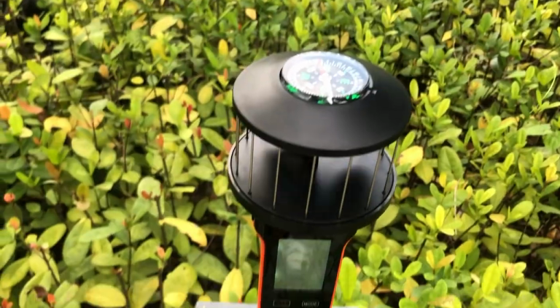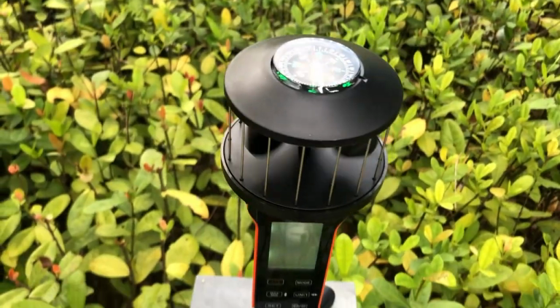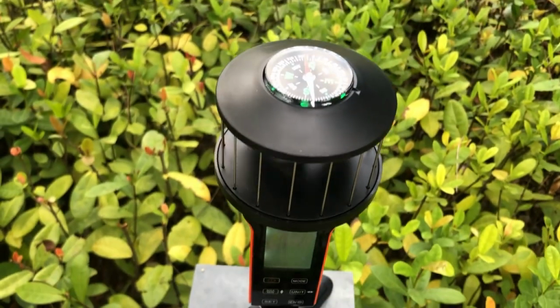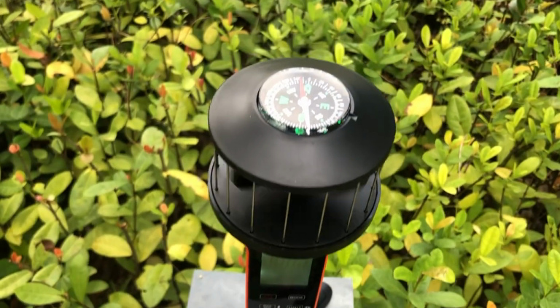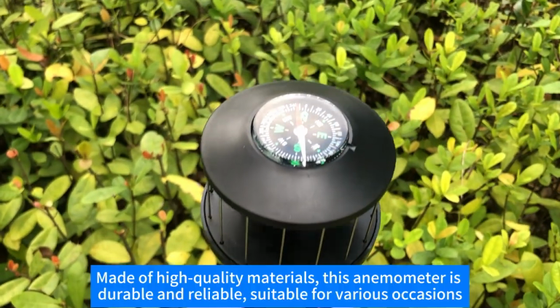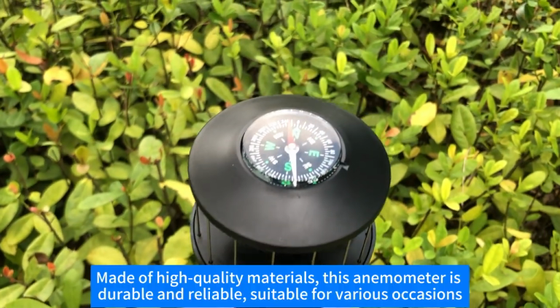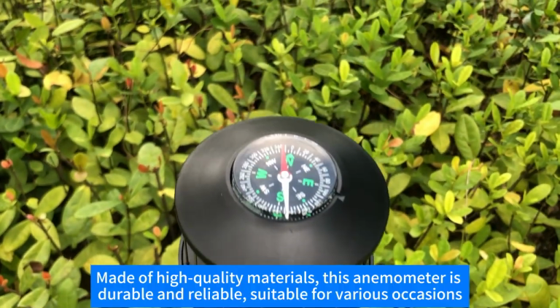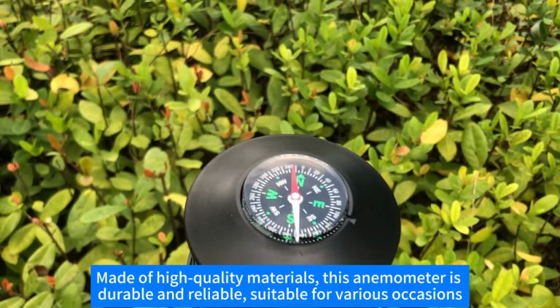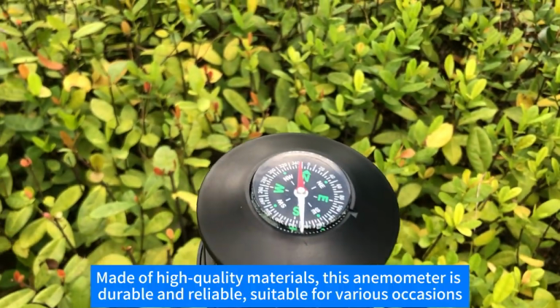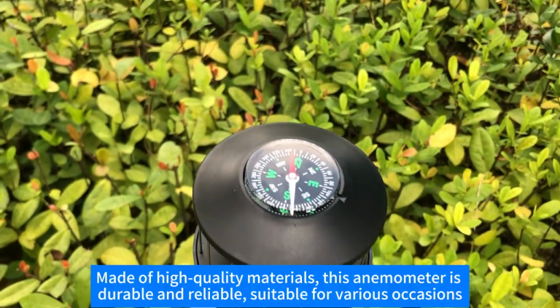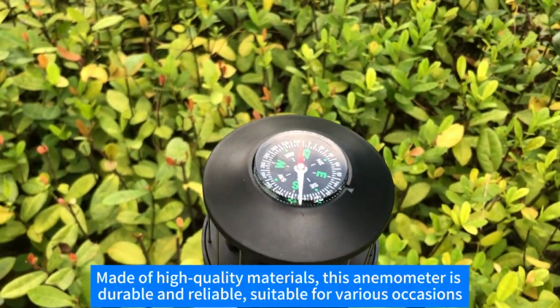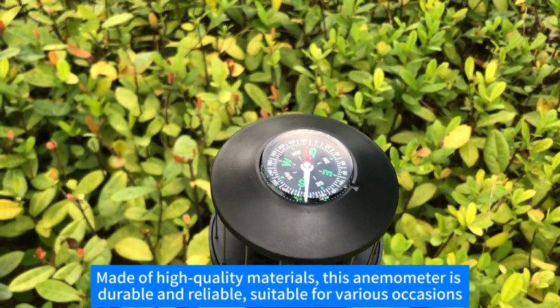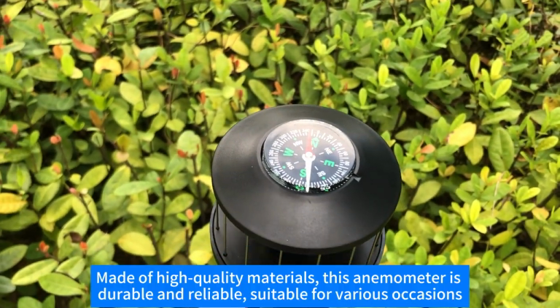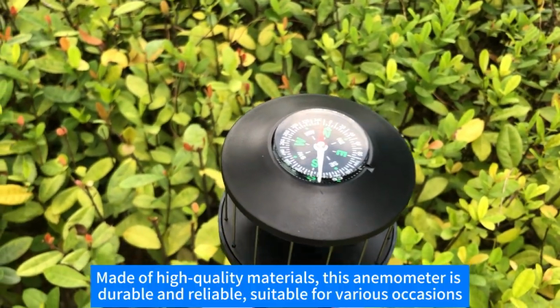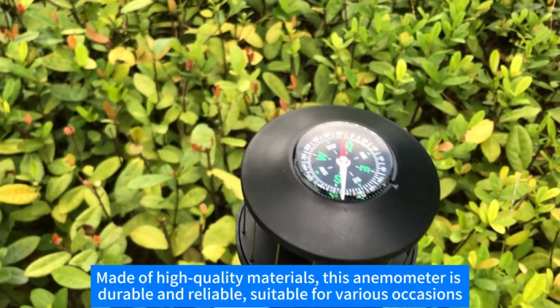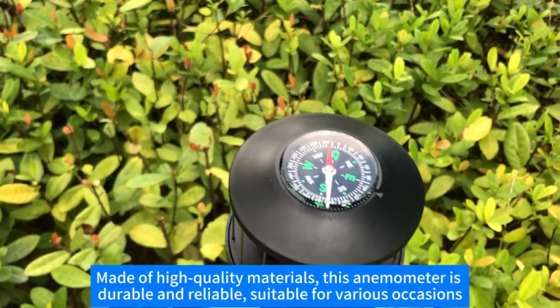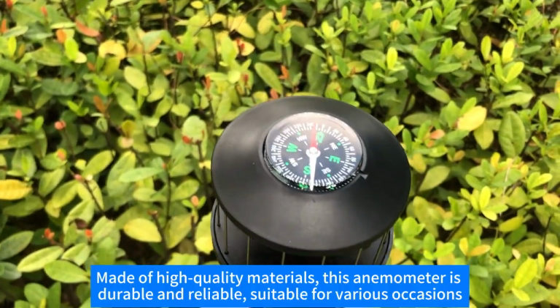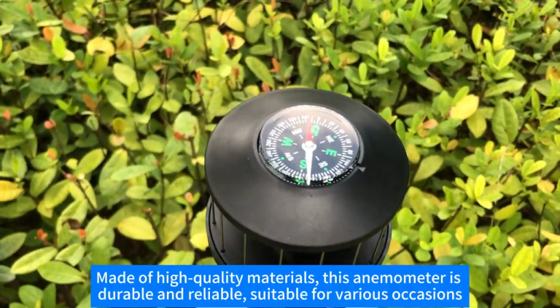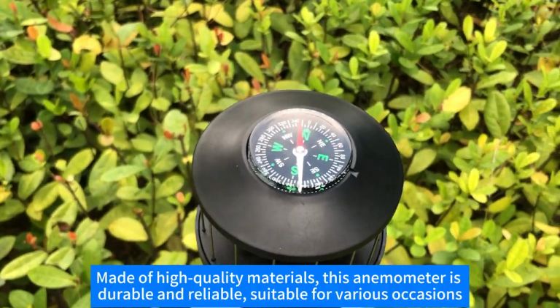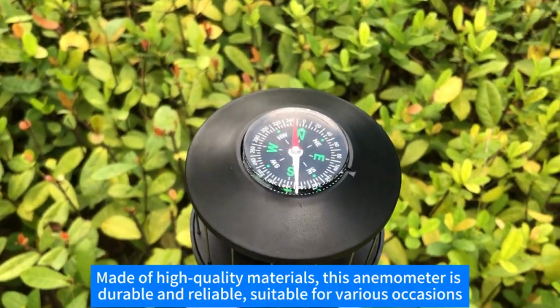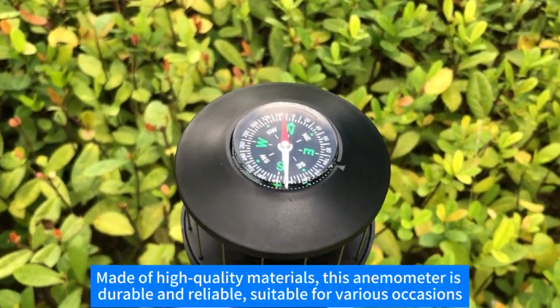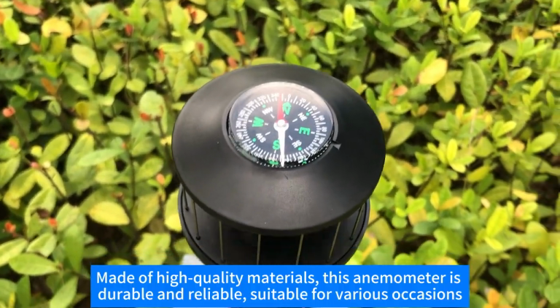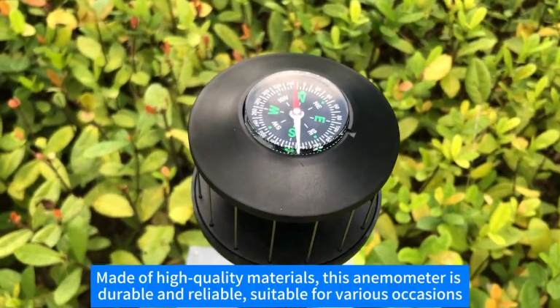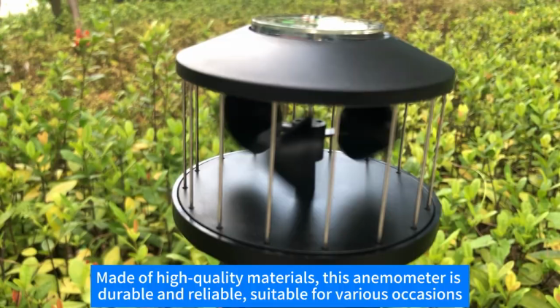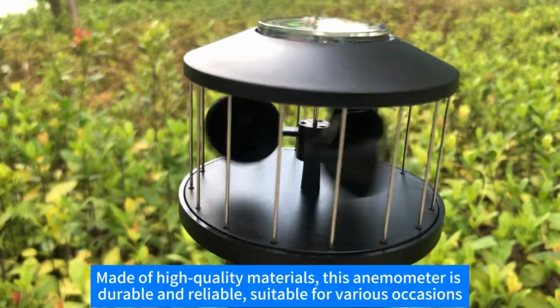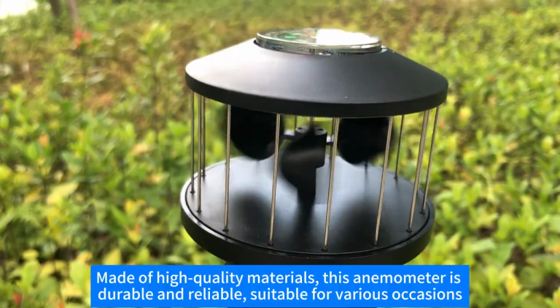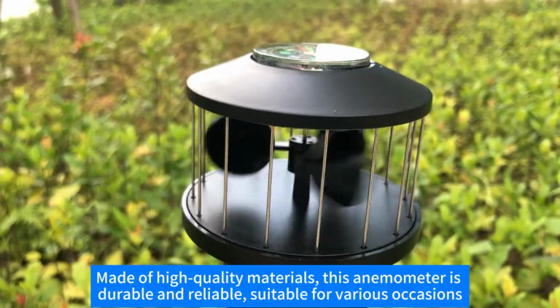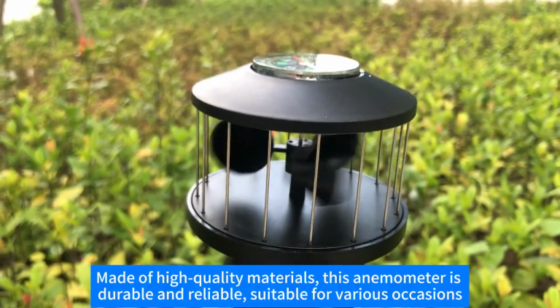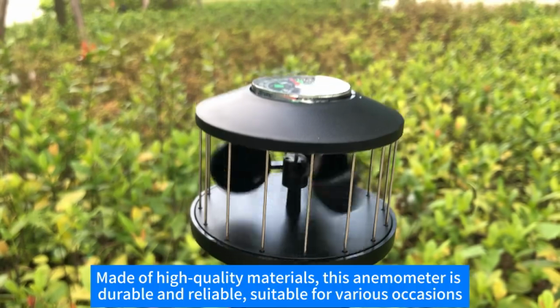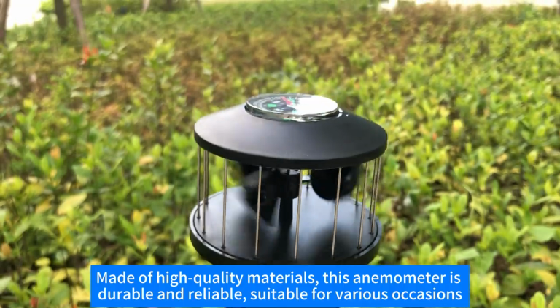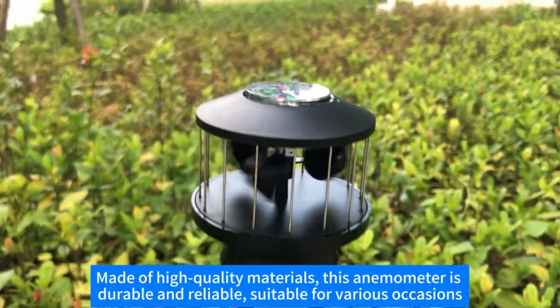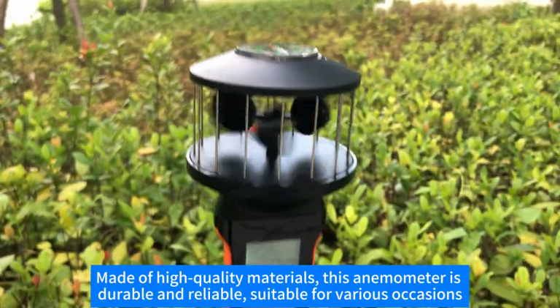Made of high-quality materials, this anemometer is durable and reliable, suitable for various occasions.